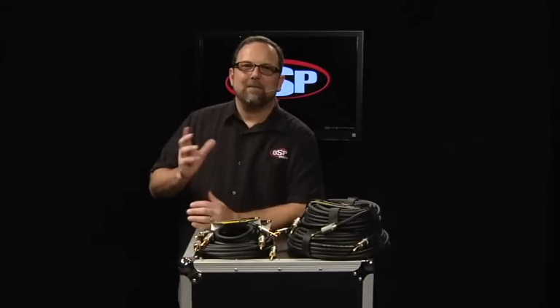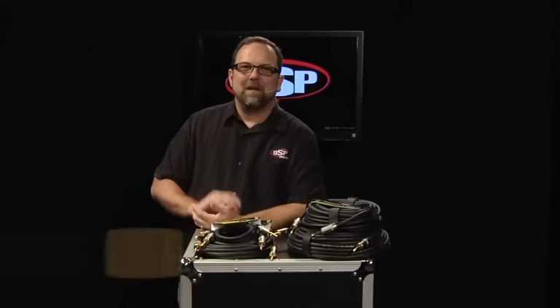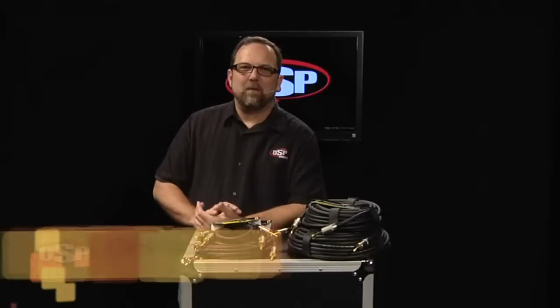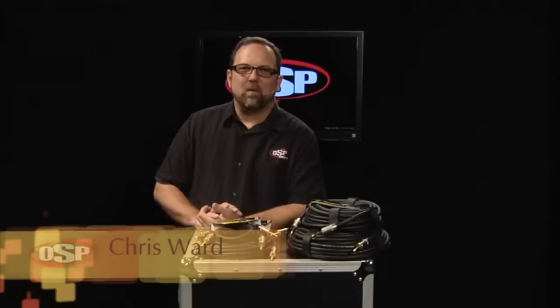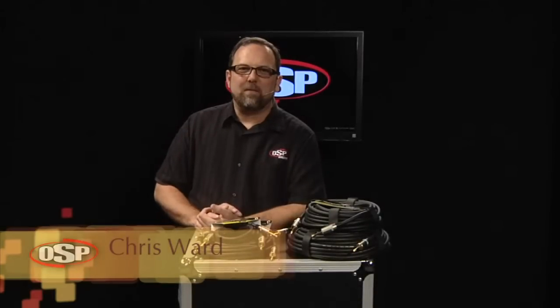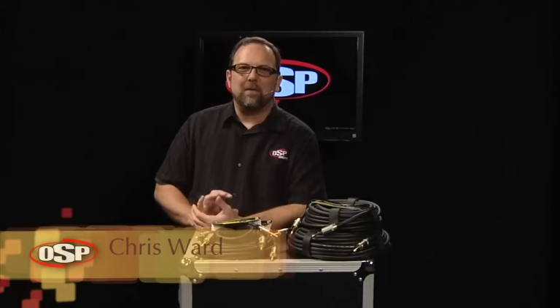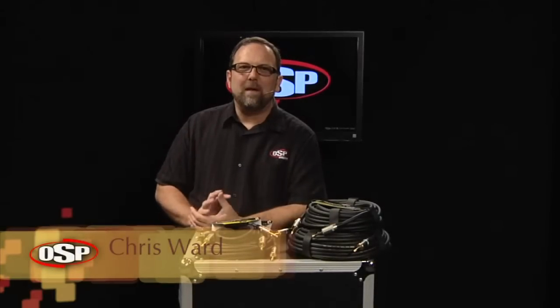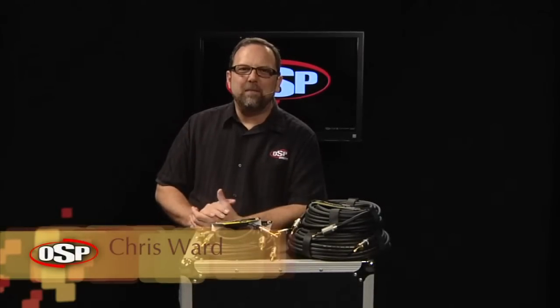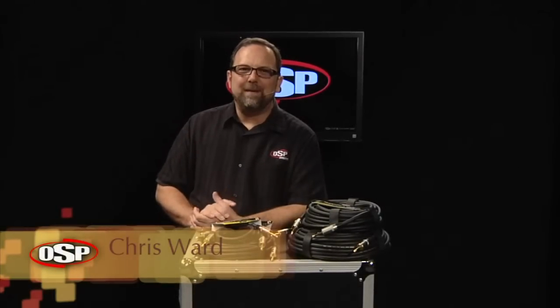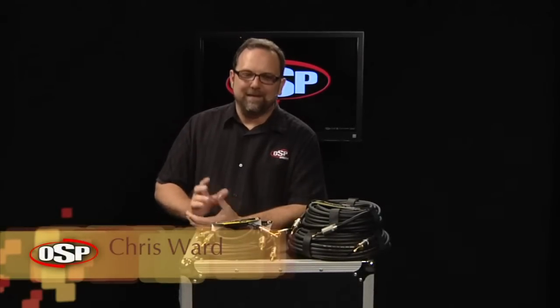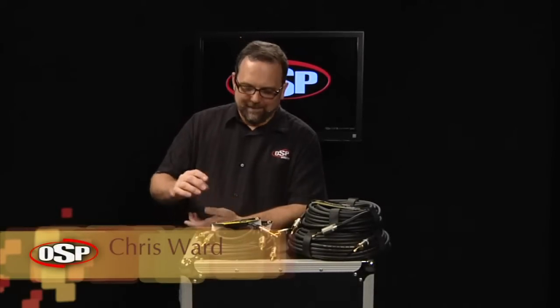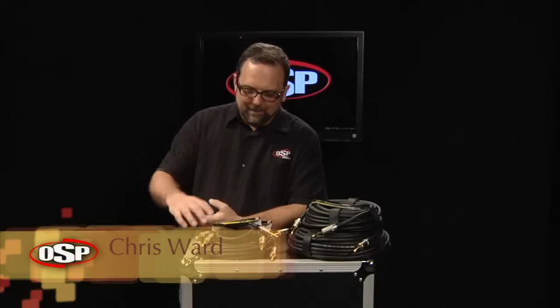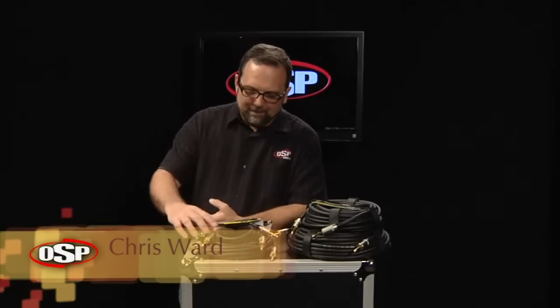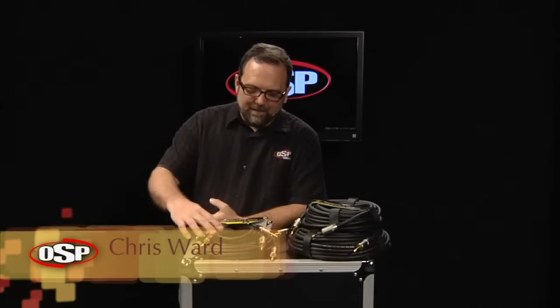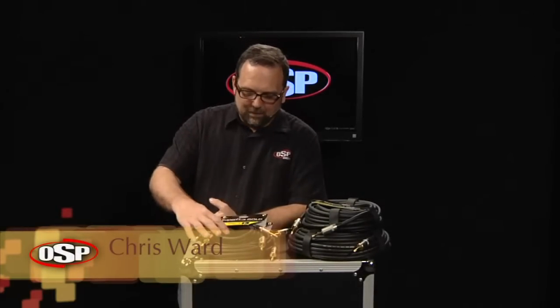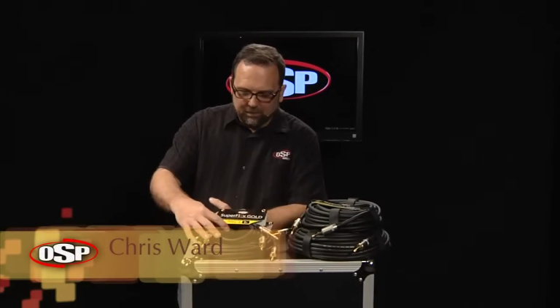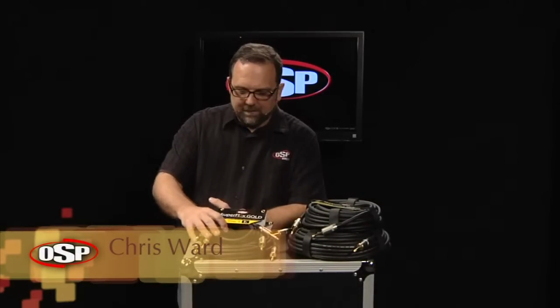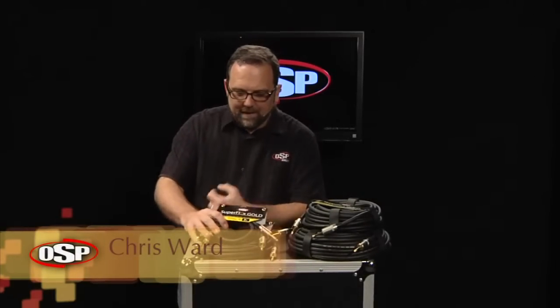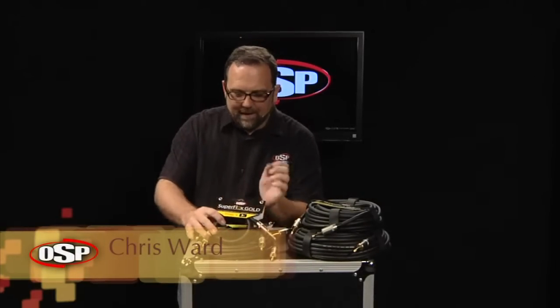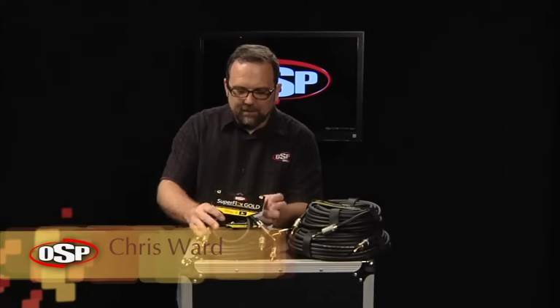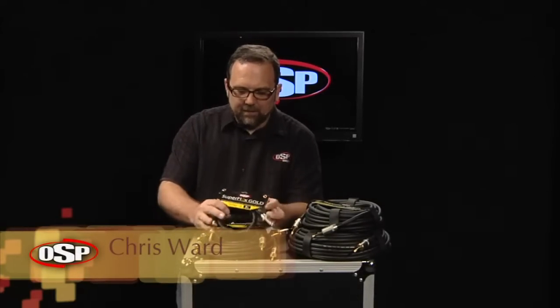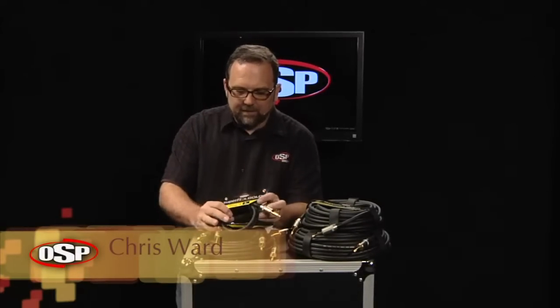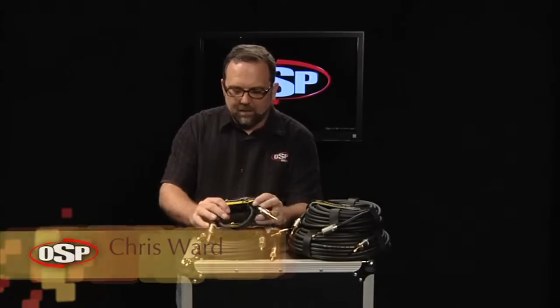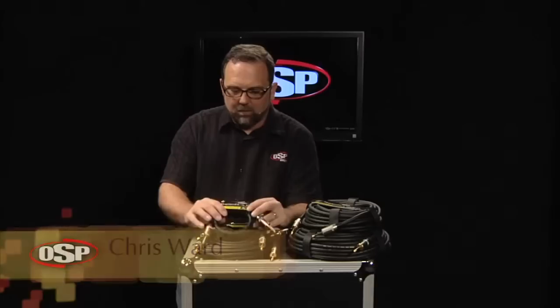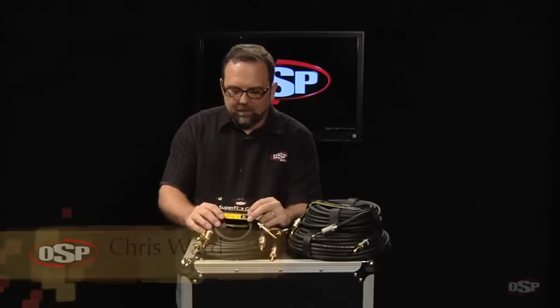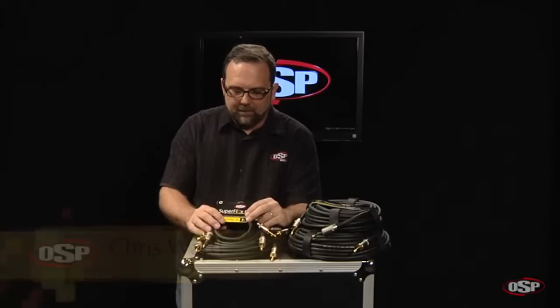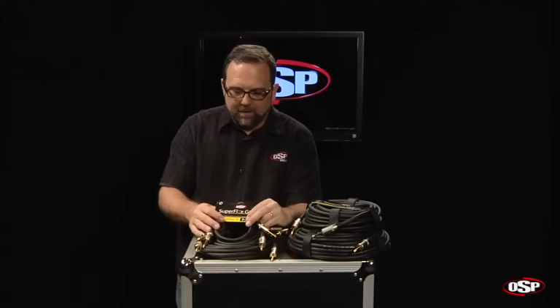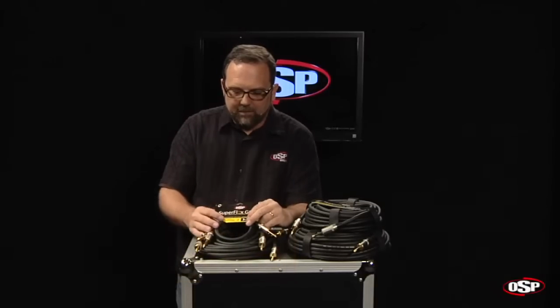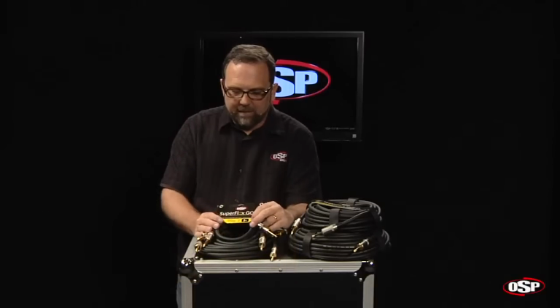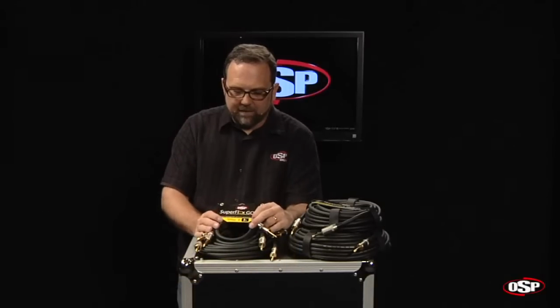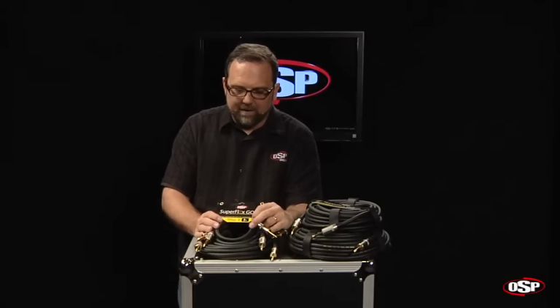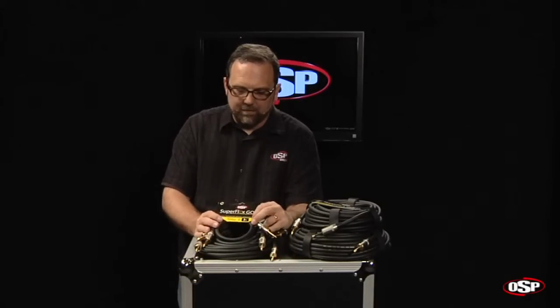Hello, Chris Ward for OSP. I'd like to take a close look today at Superflex Gold's premium speaker cables.